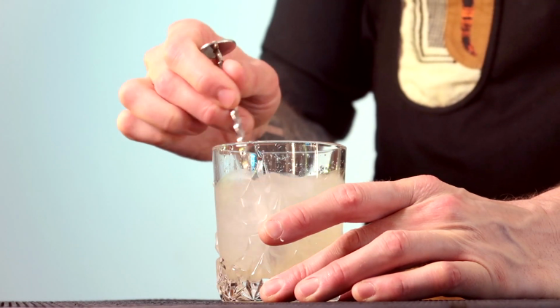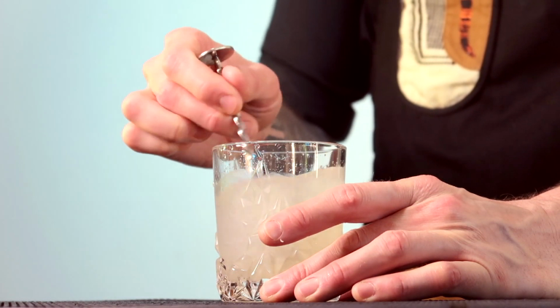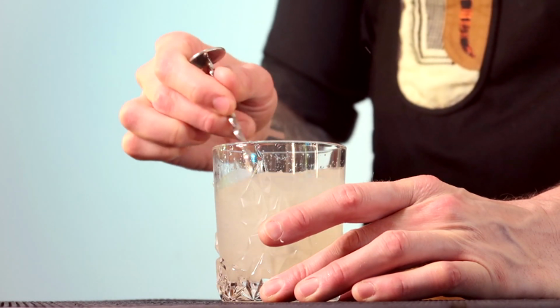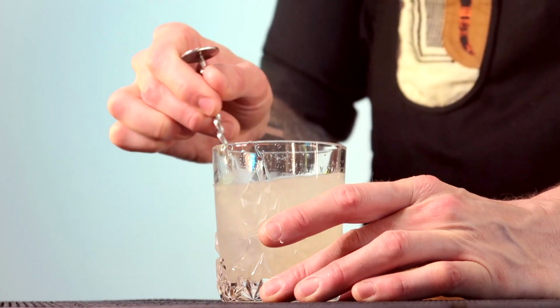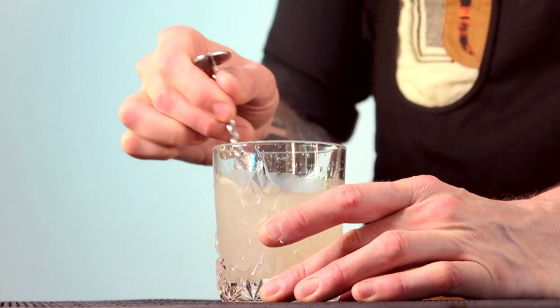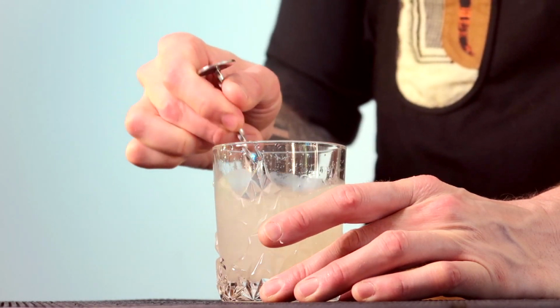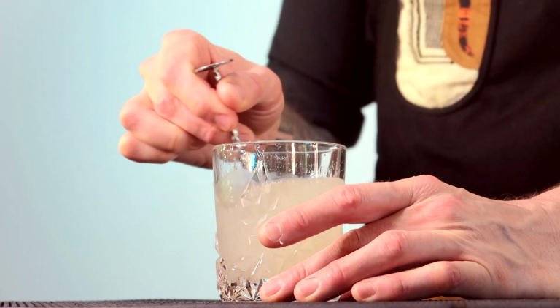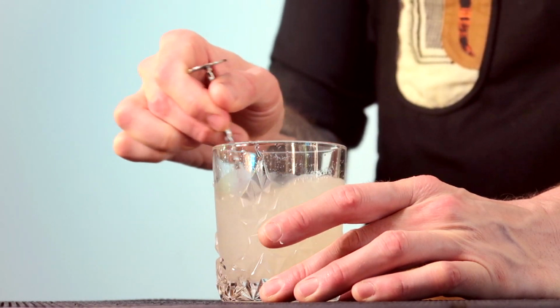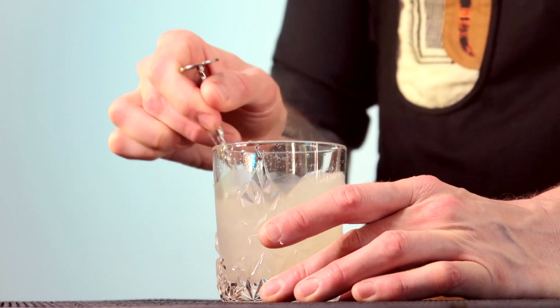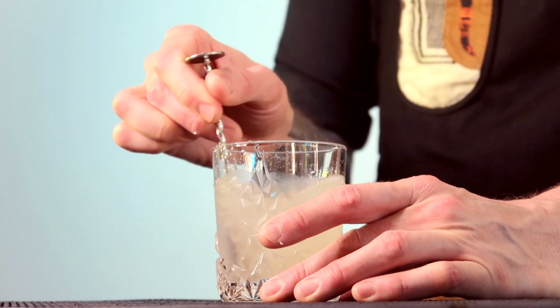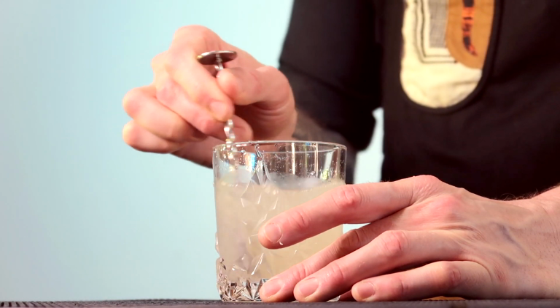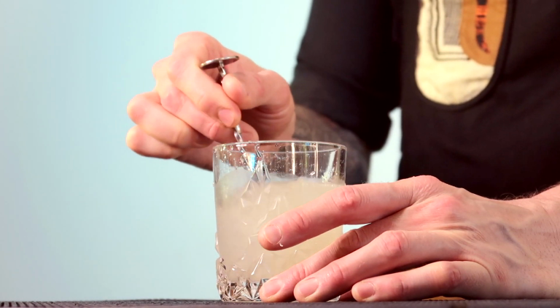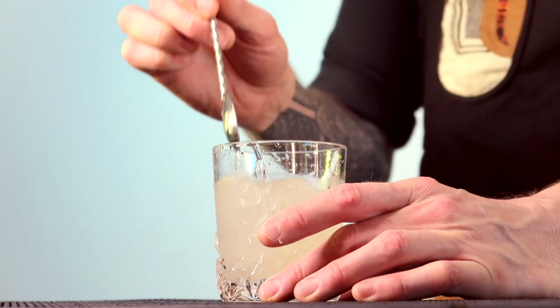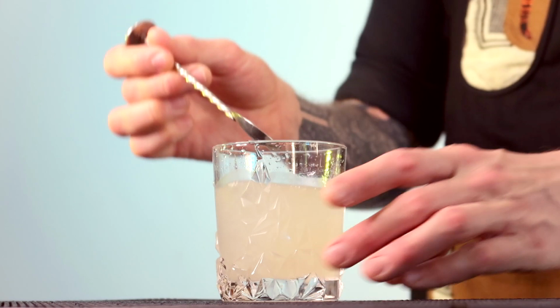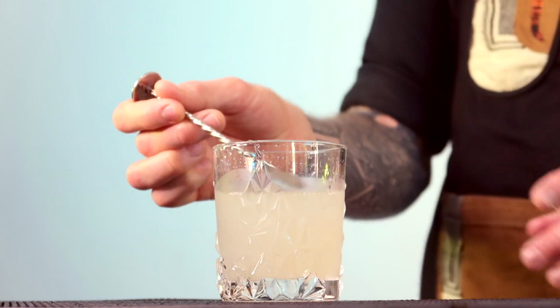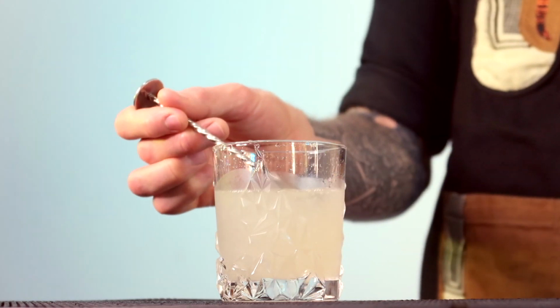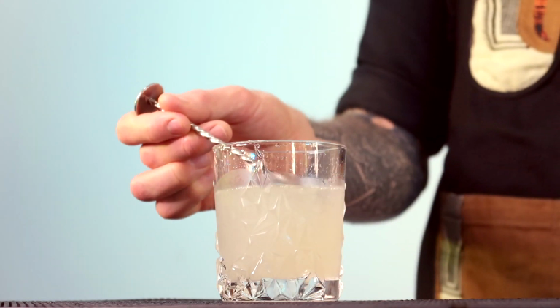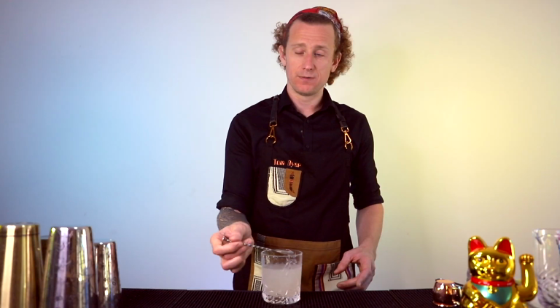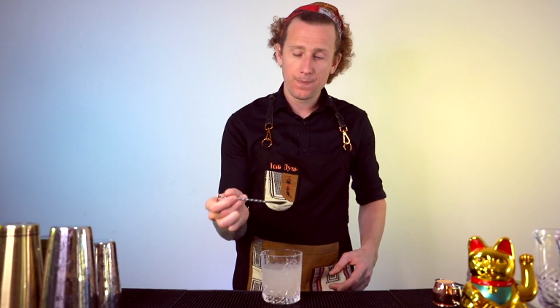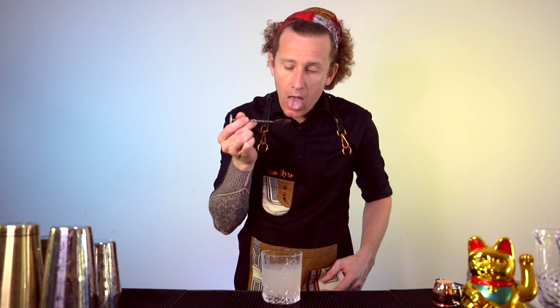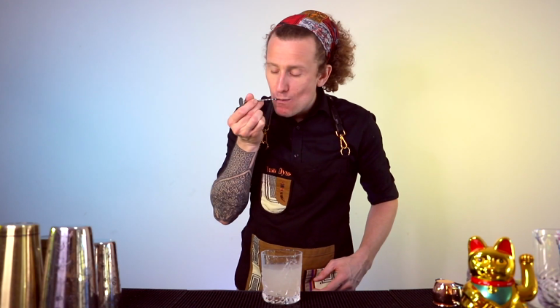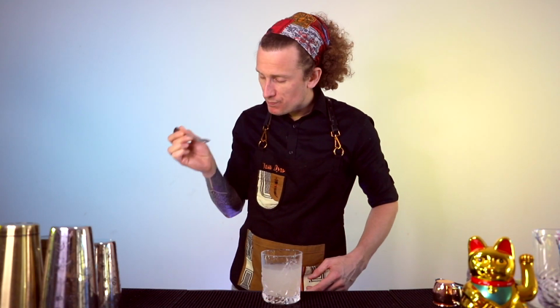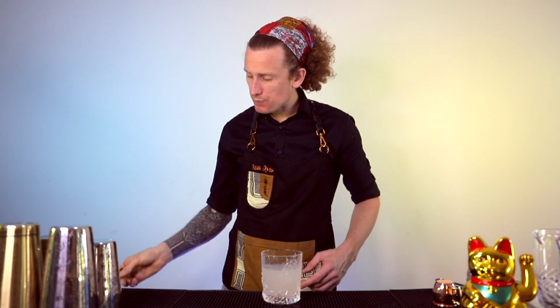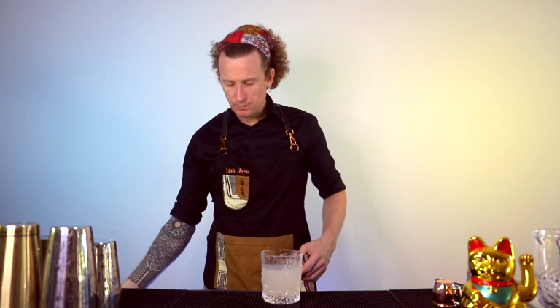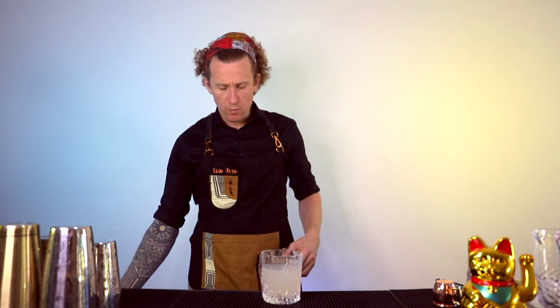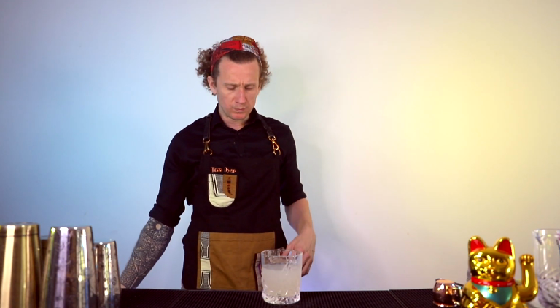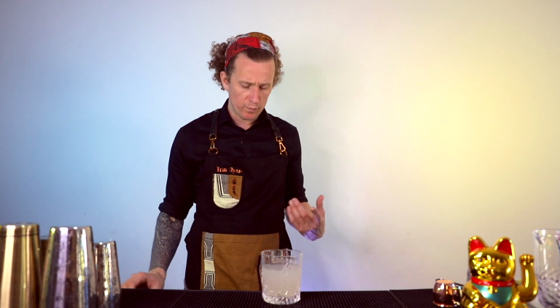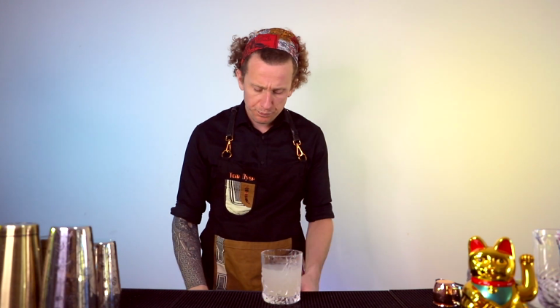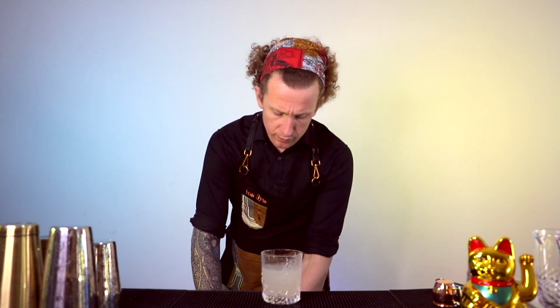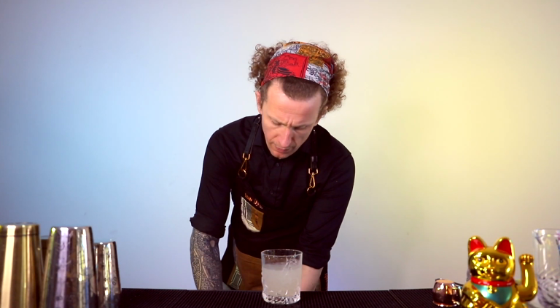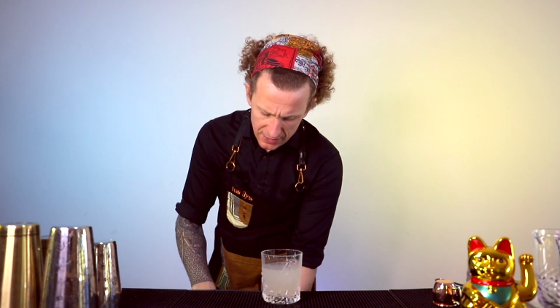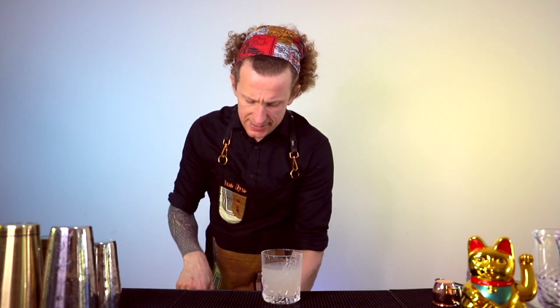So we just need to give that a stir — you don't have to go too crazy. Done.